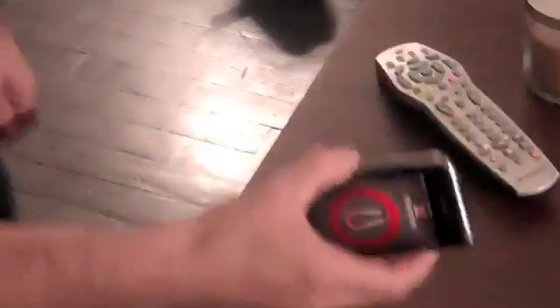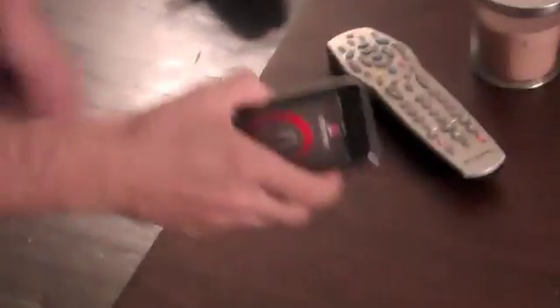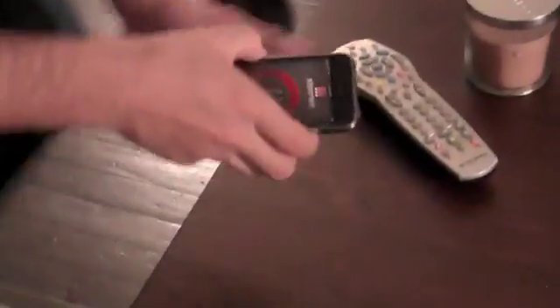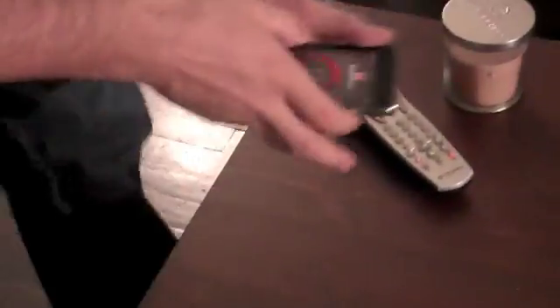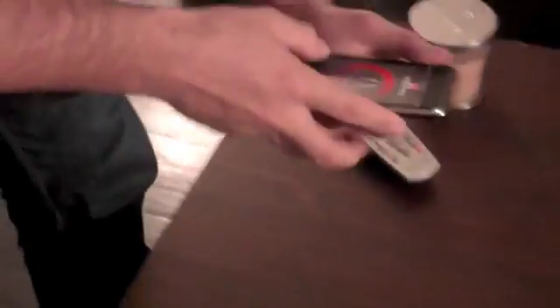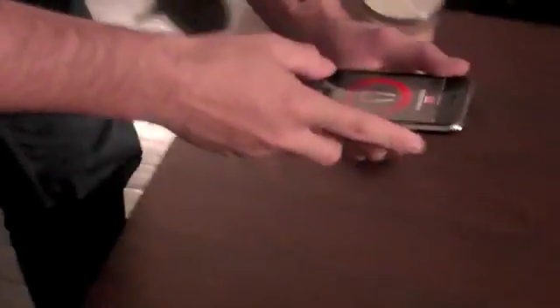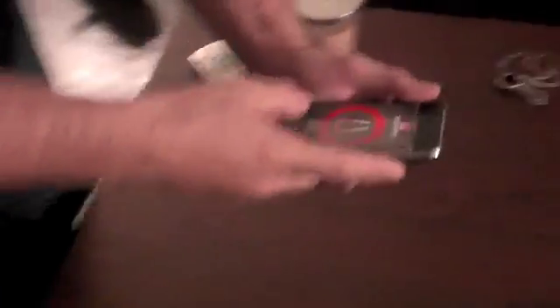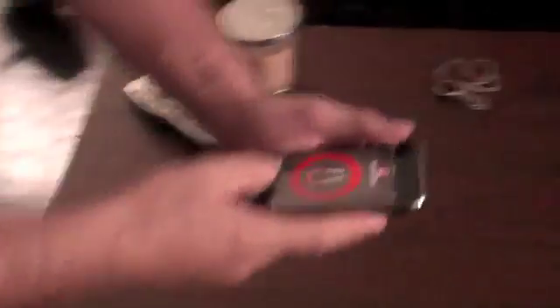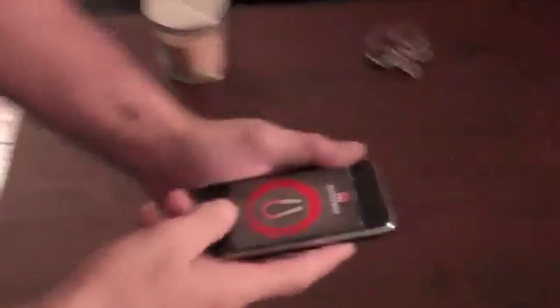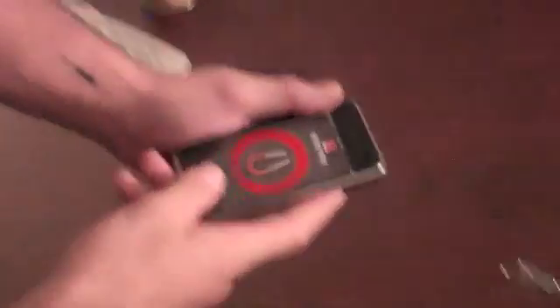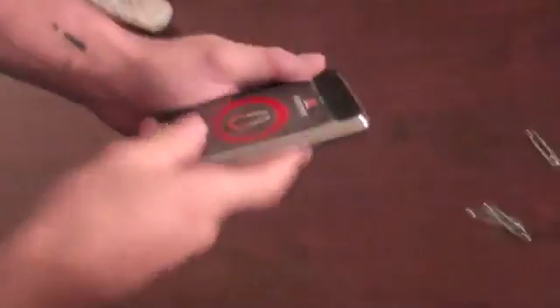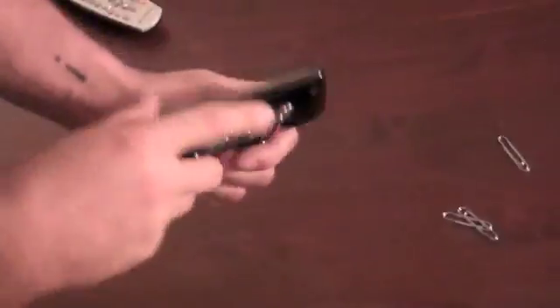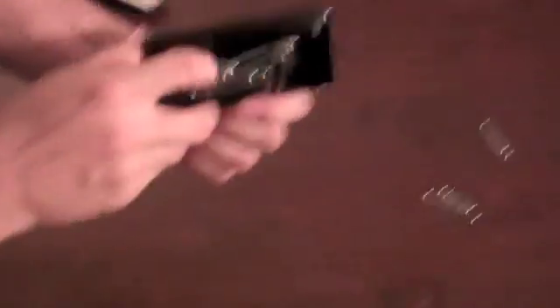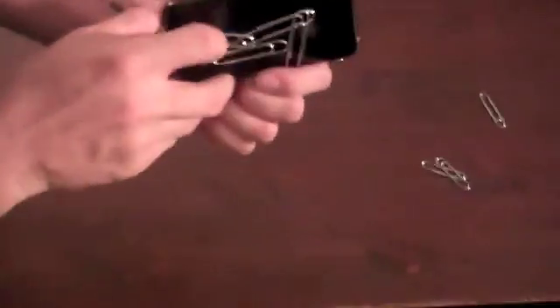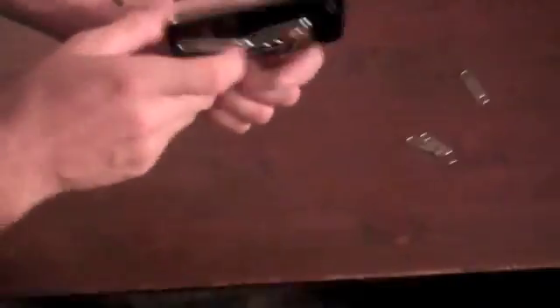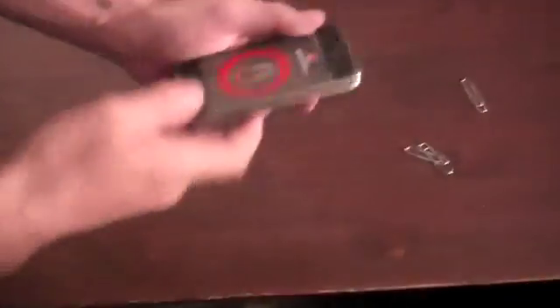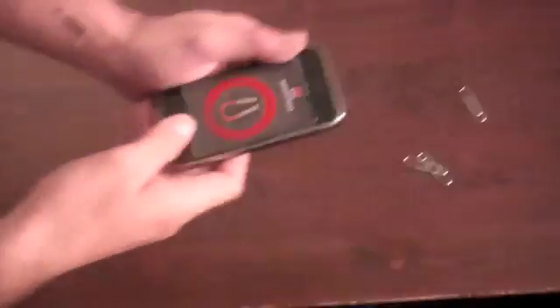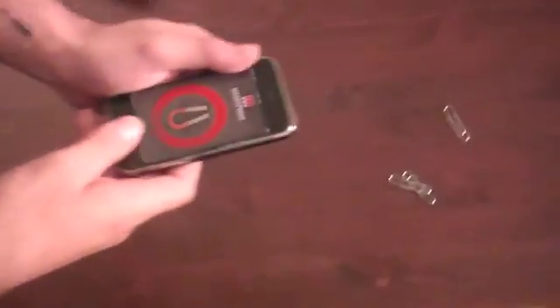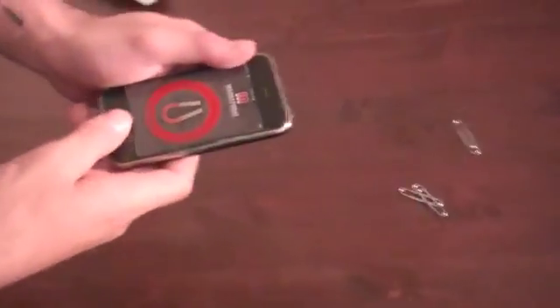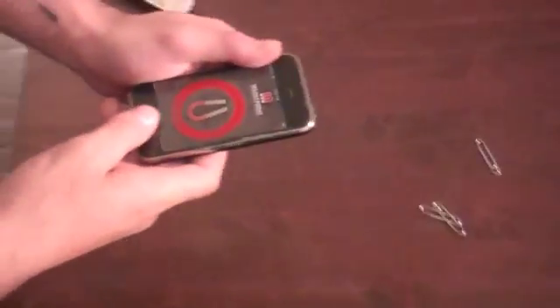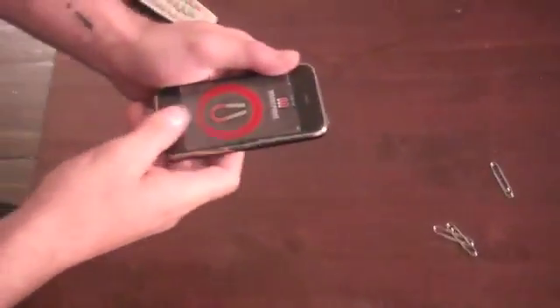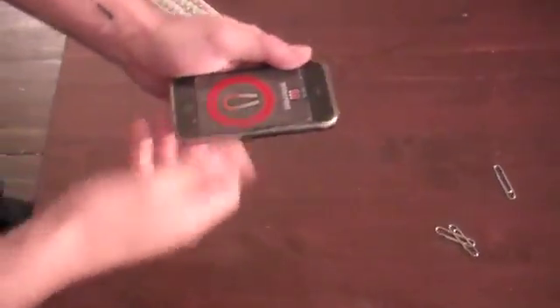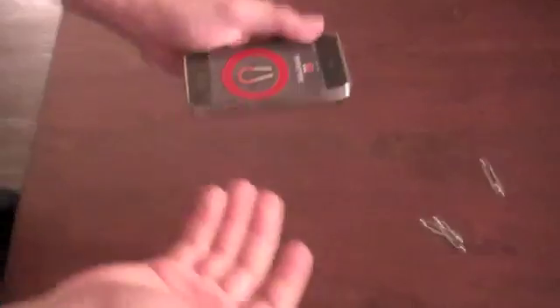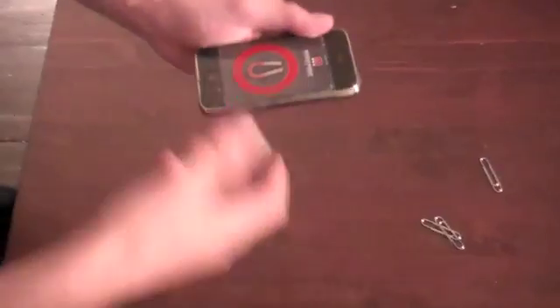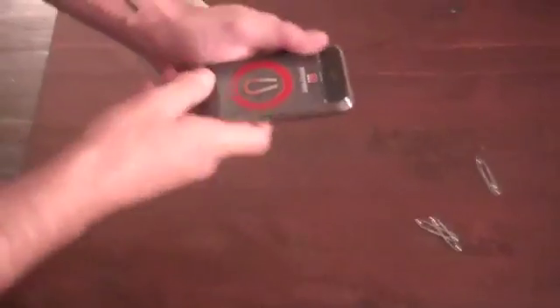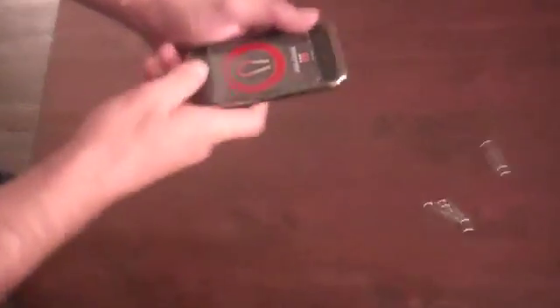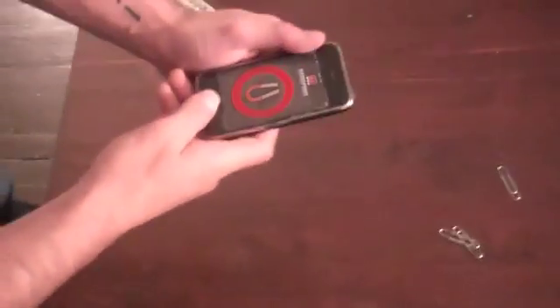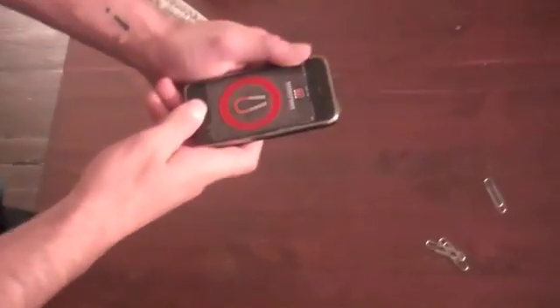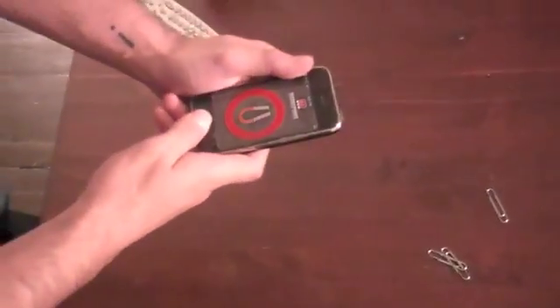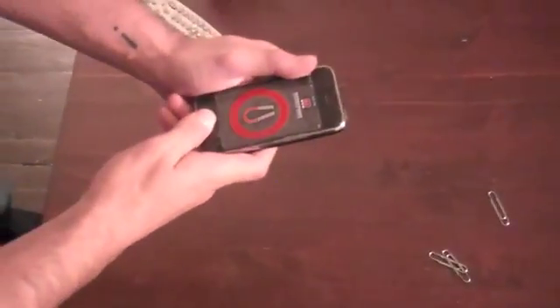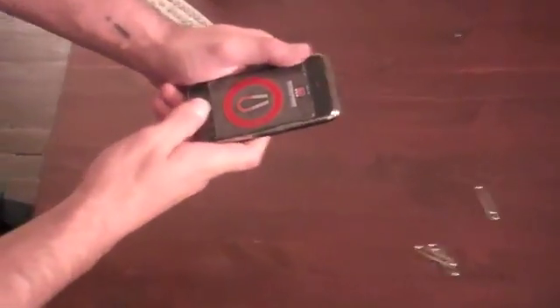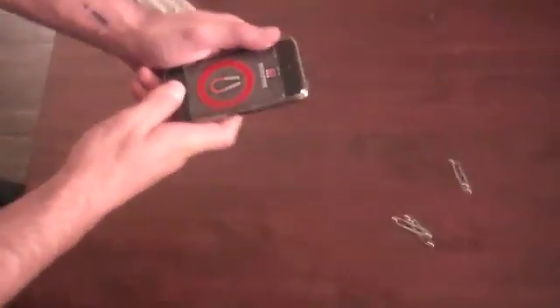So, as you can see here, it works pretty well. And I'm just going to figure out how to market it.